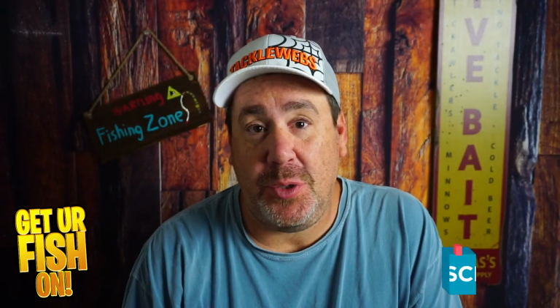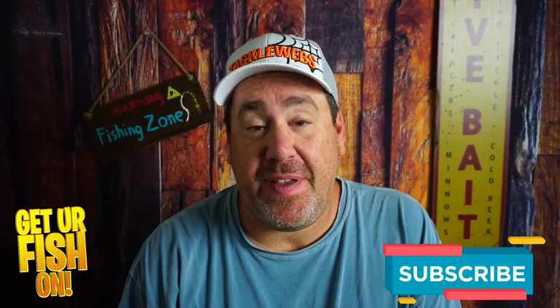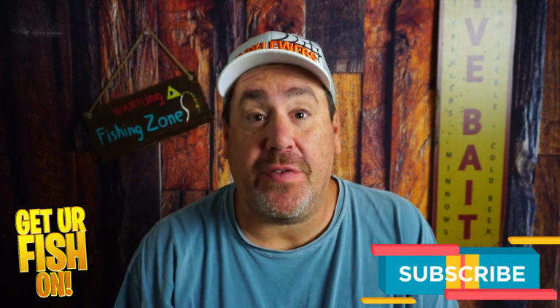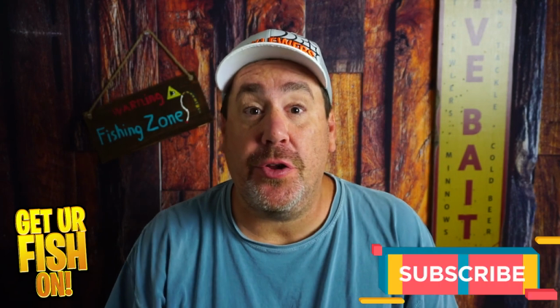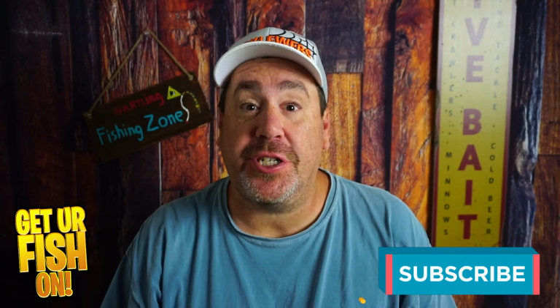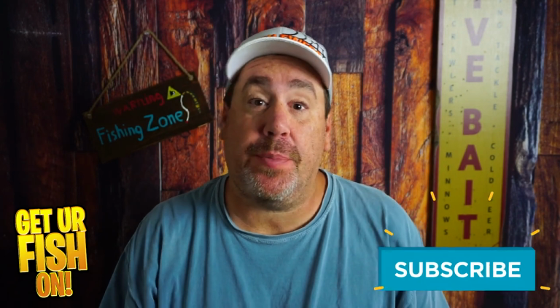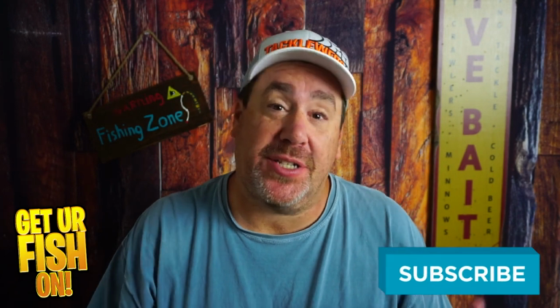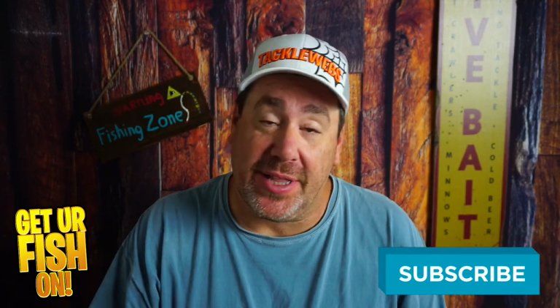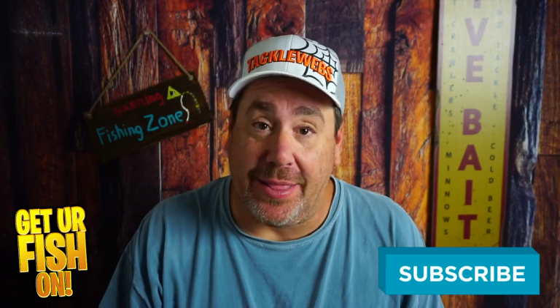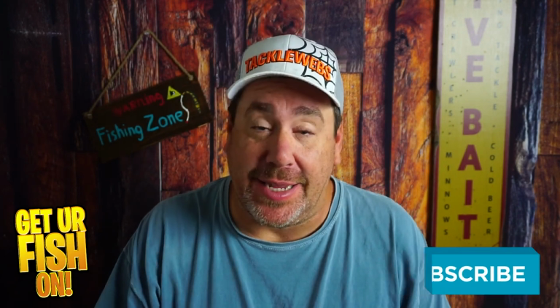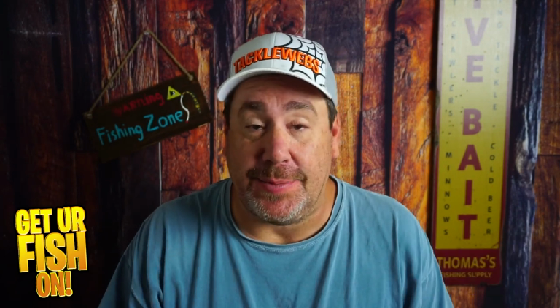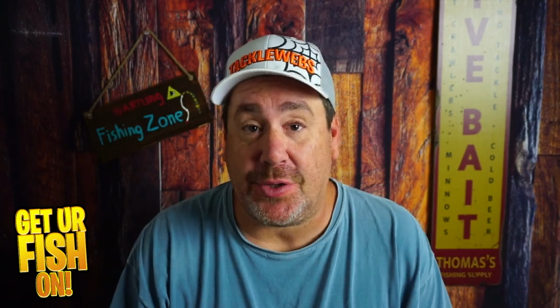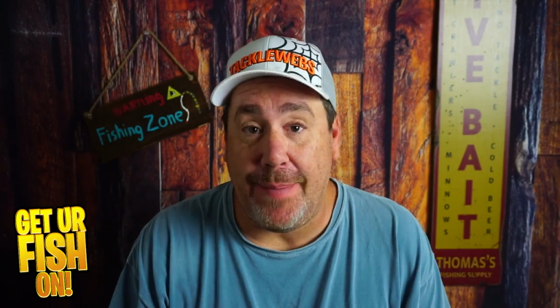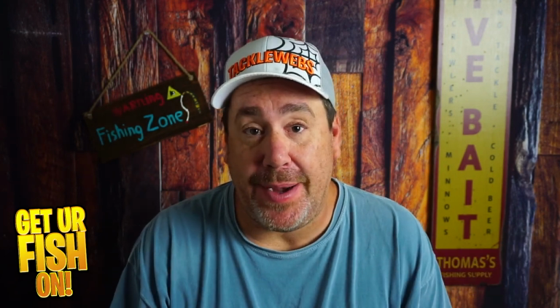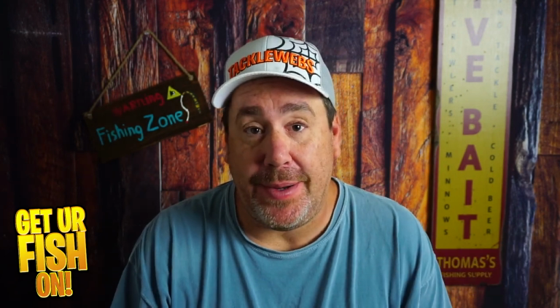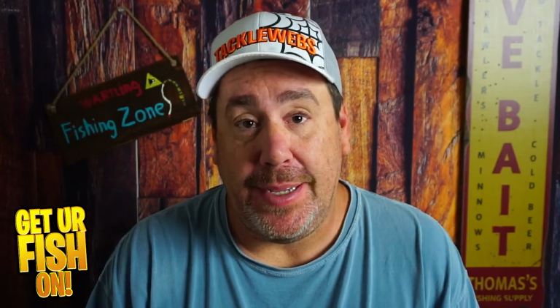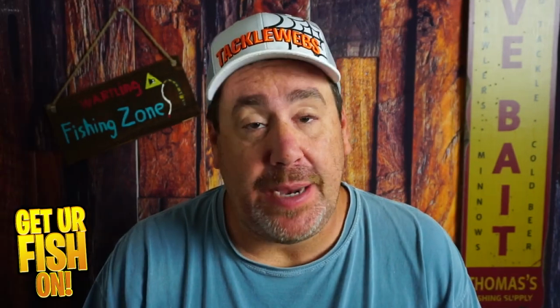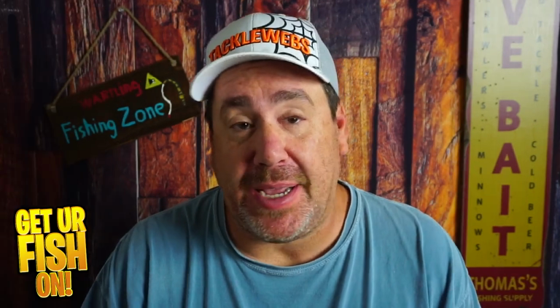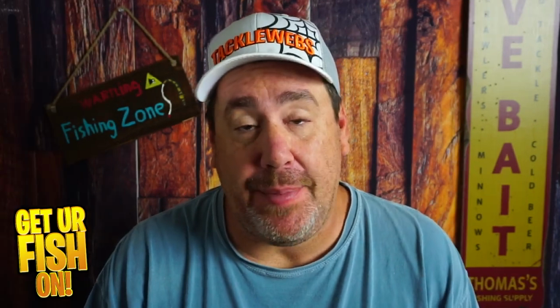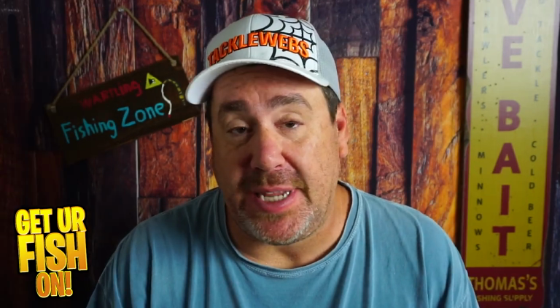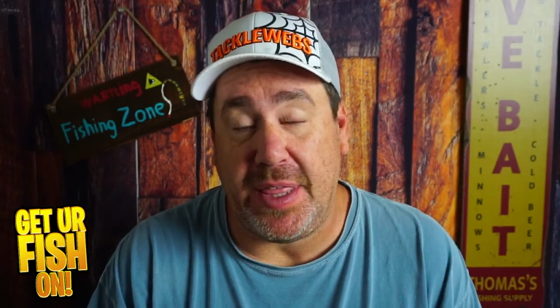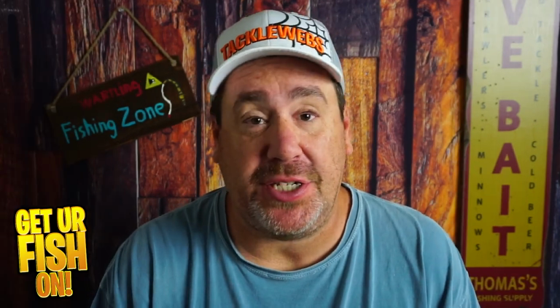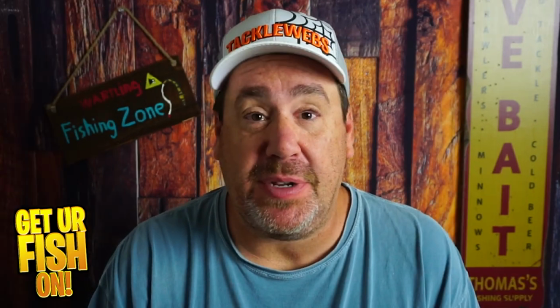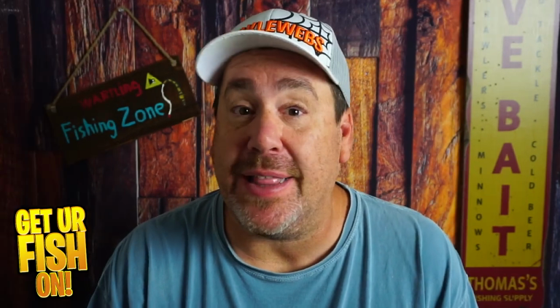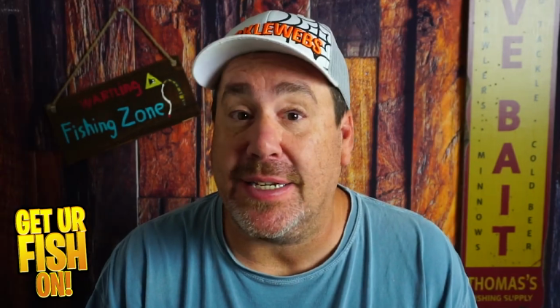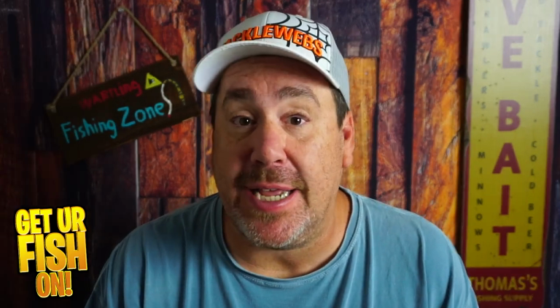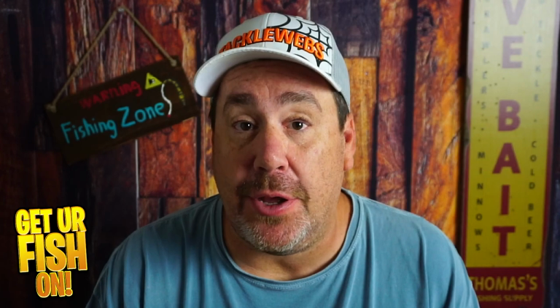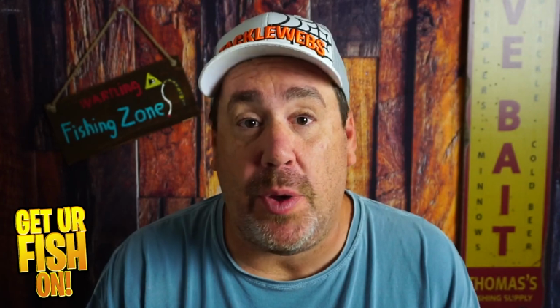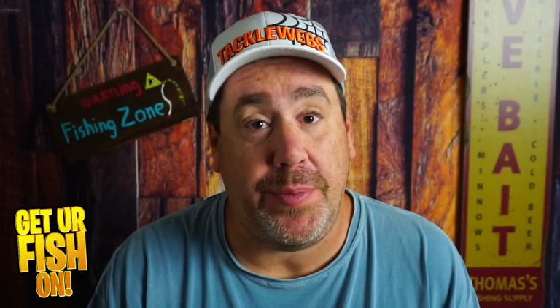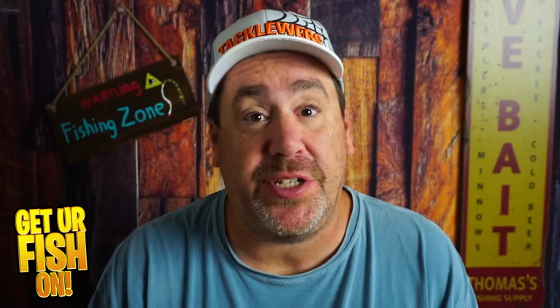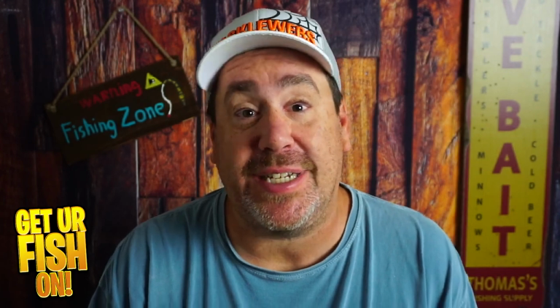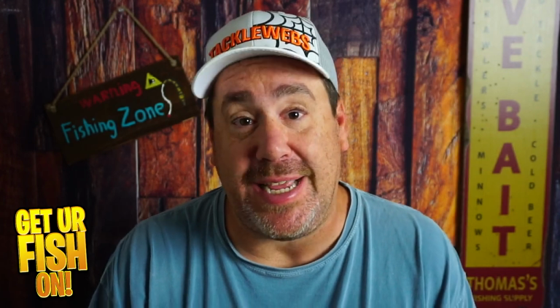Do me a favor — if you're new to the channel, please click that like and subscribe button. Send me a comment and tell me that you subbed, because I'd like to say hello and welcome you to the team.